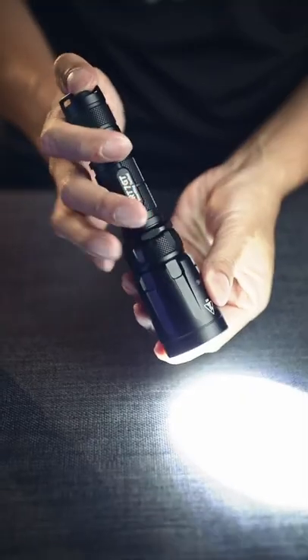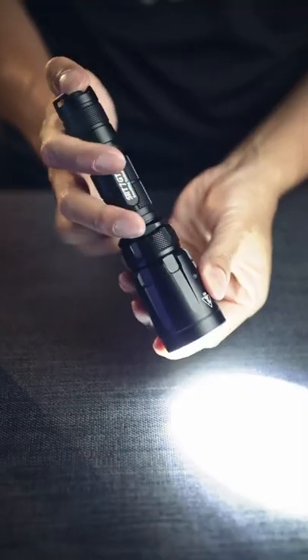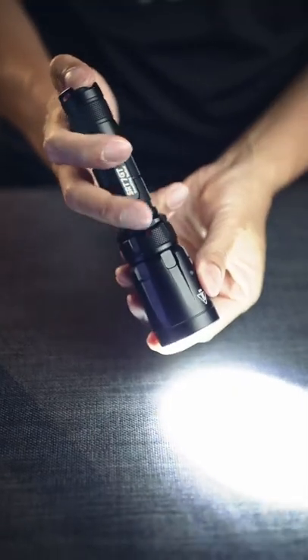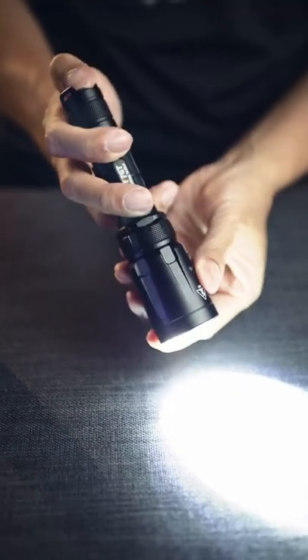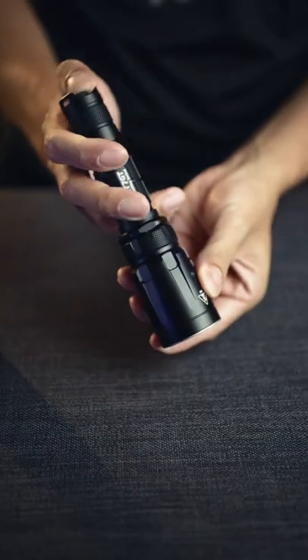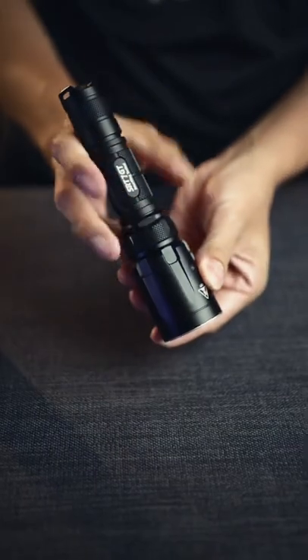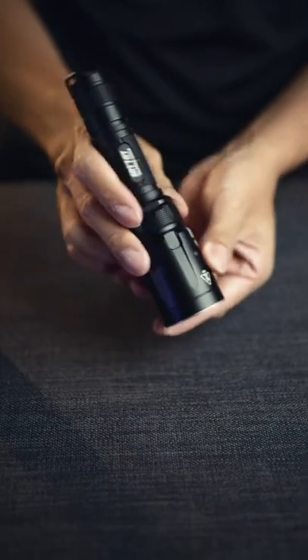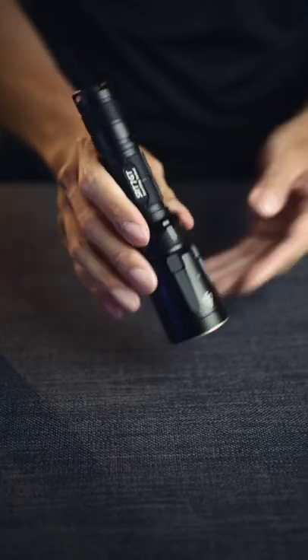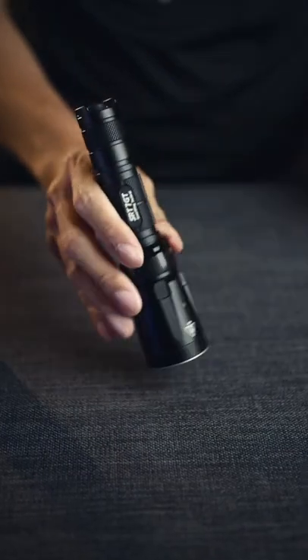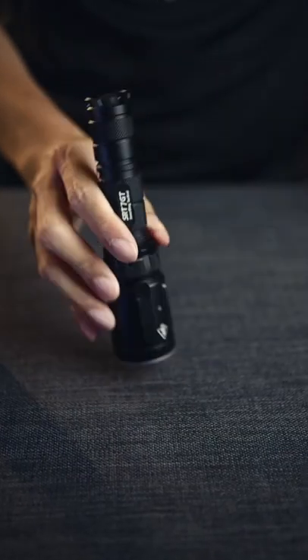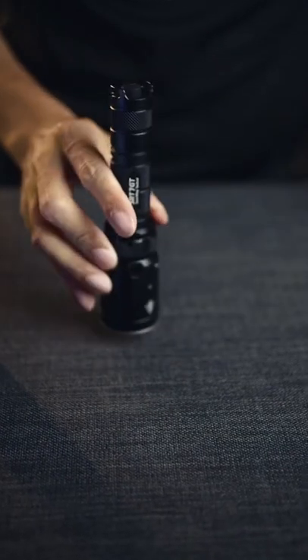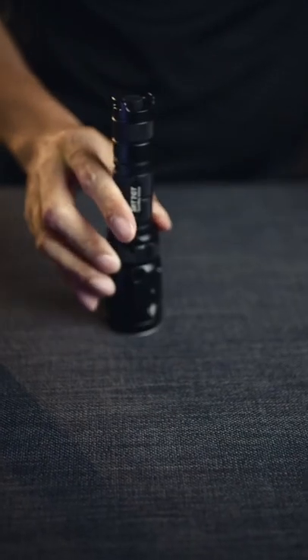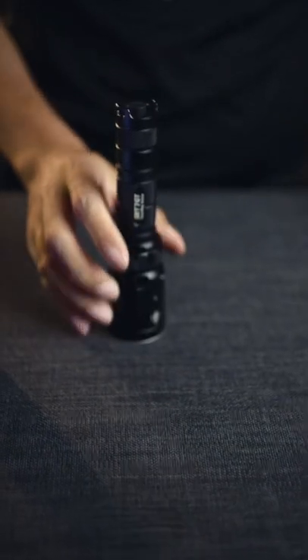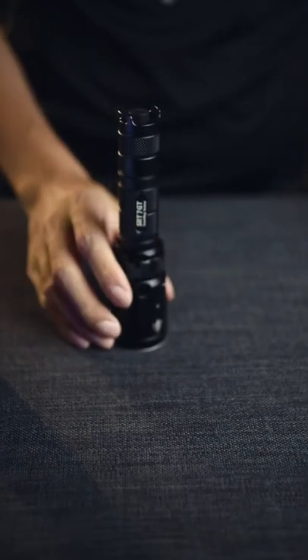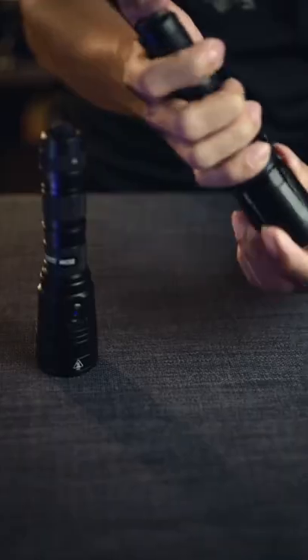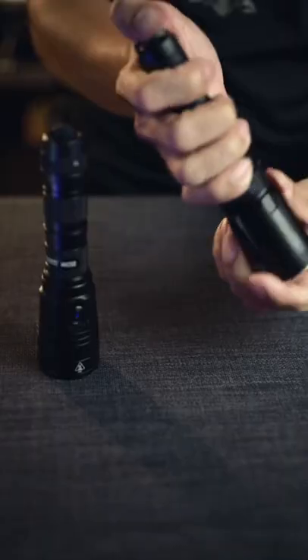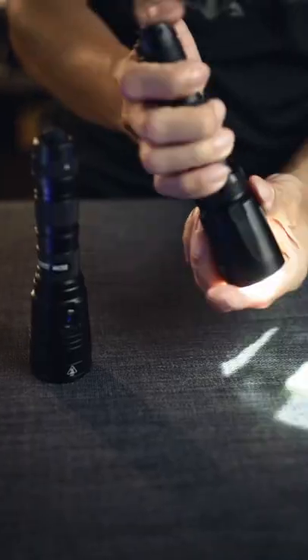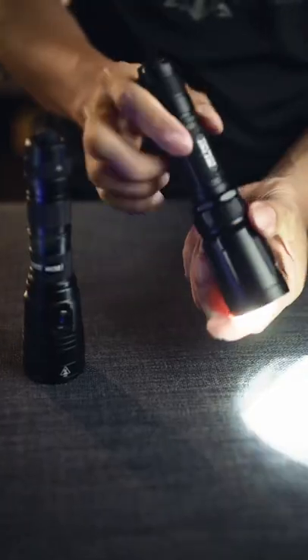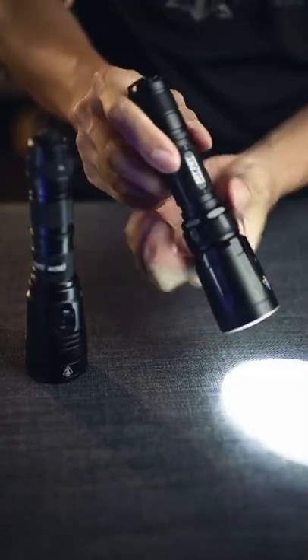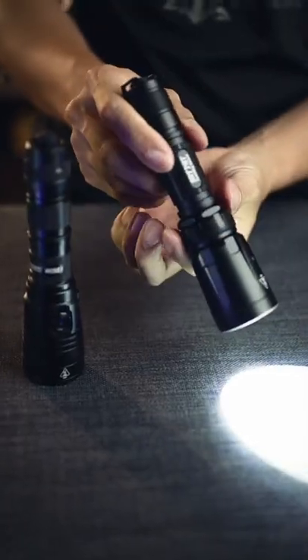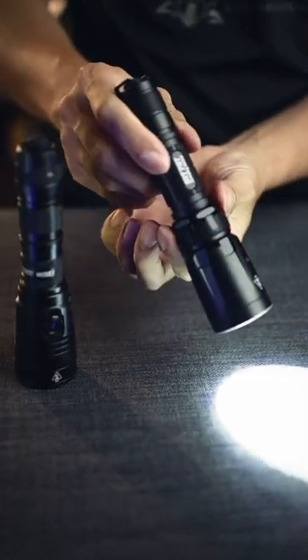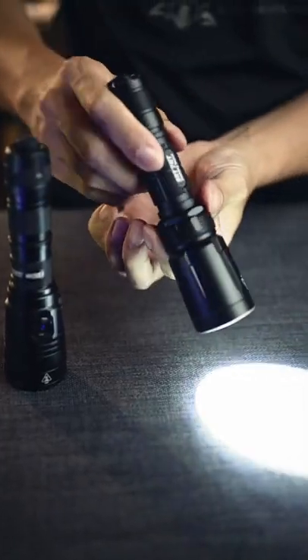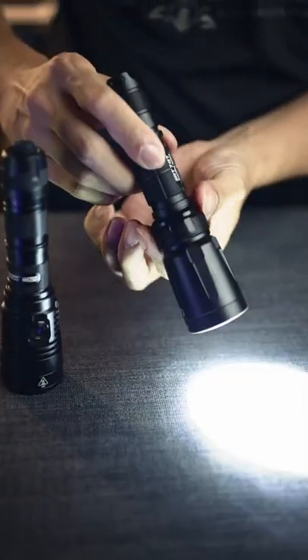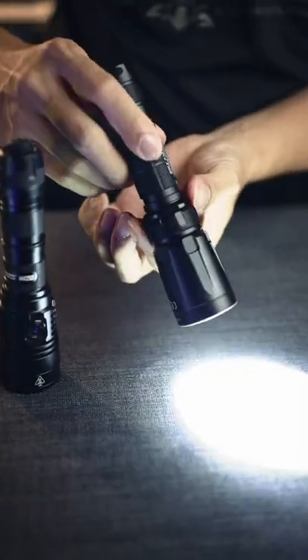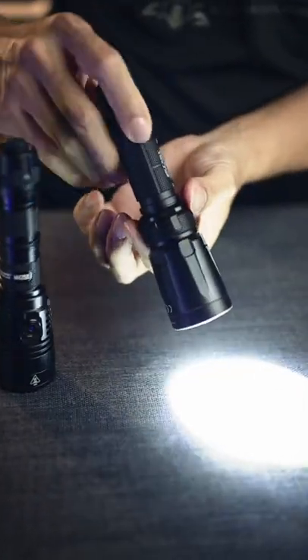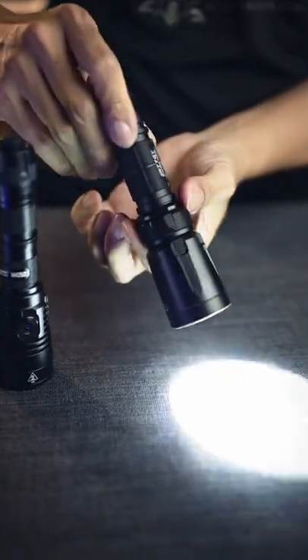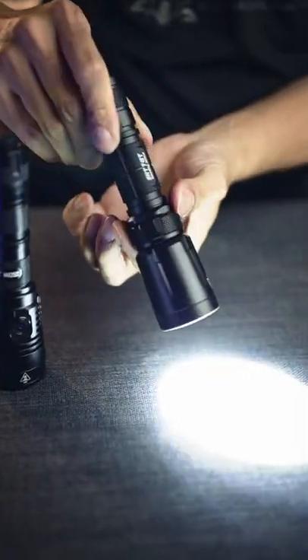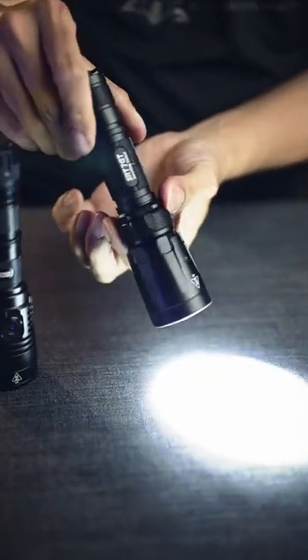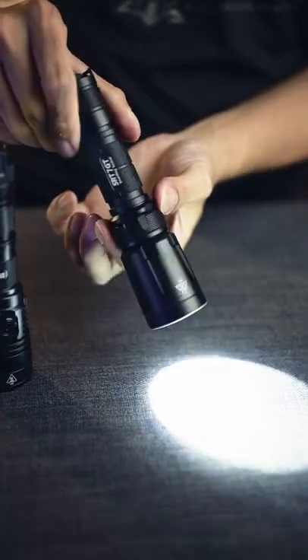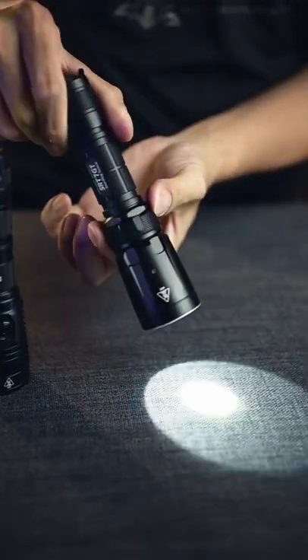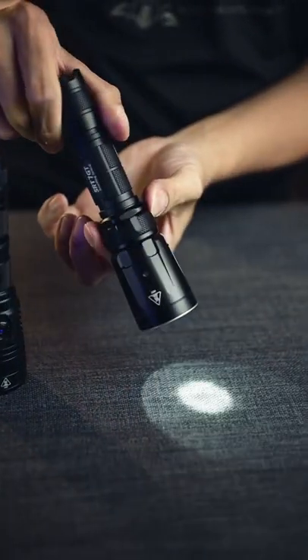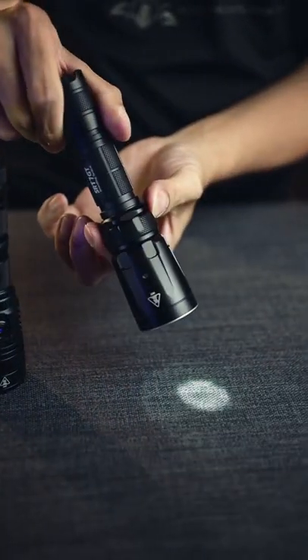Even if you click it off, as long as you don't turn the ring, it will click on in exactly the same colour mode or brightness setting.